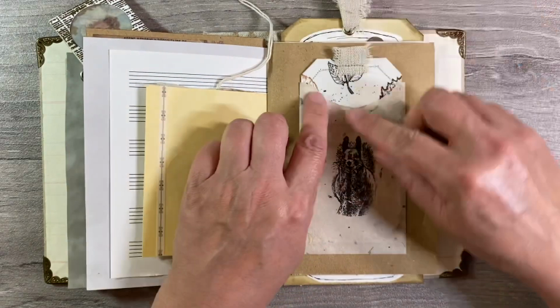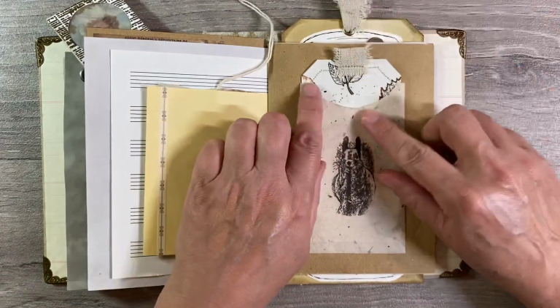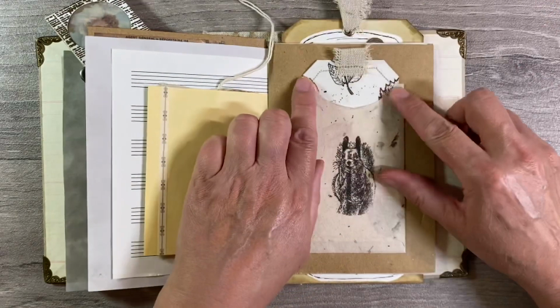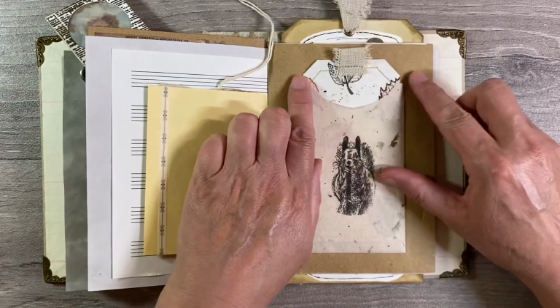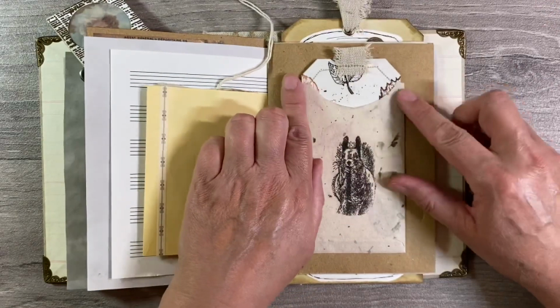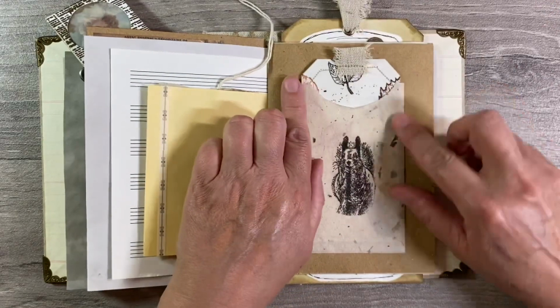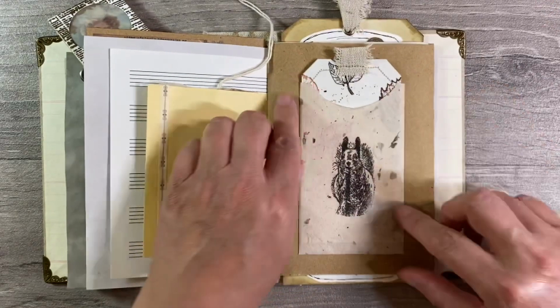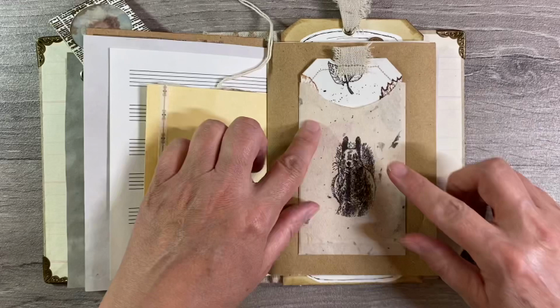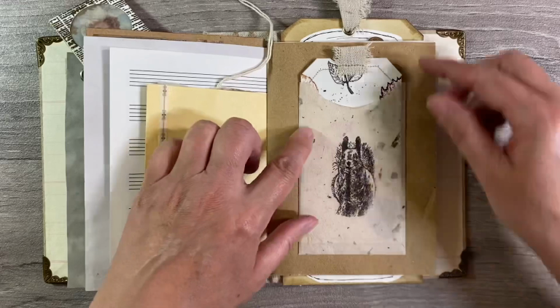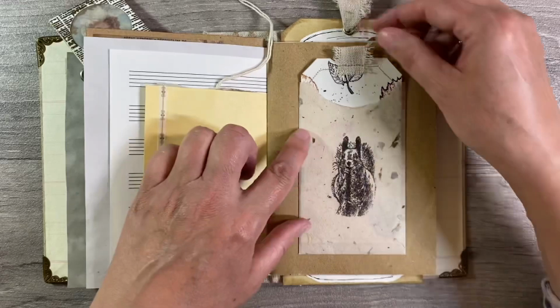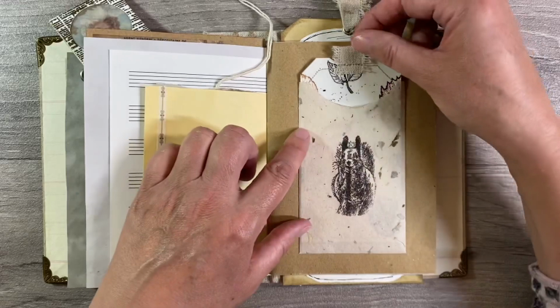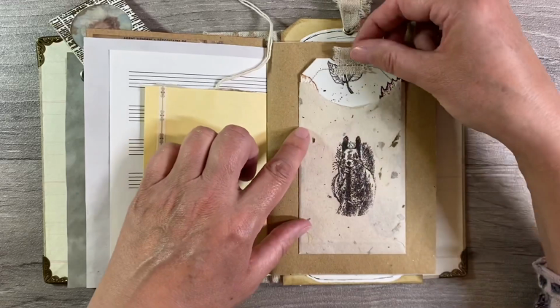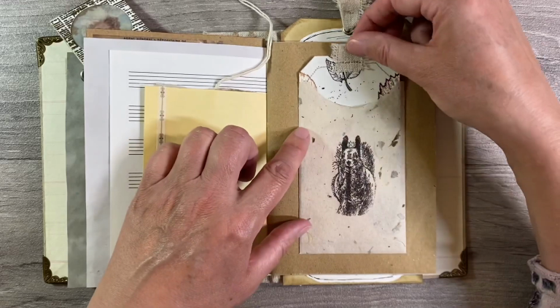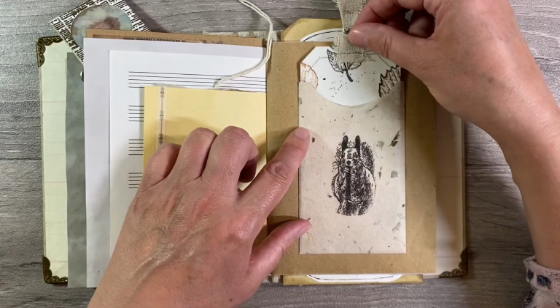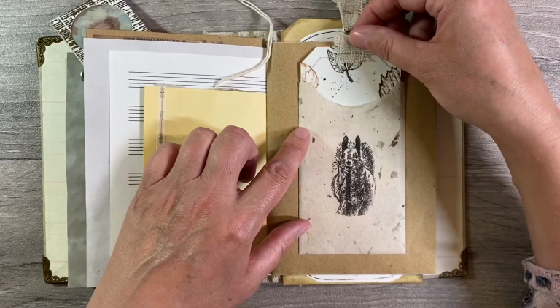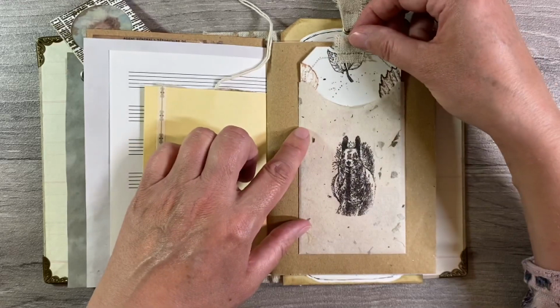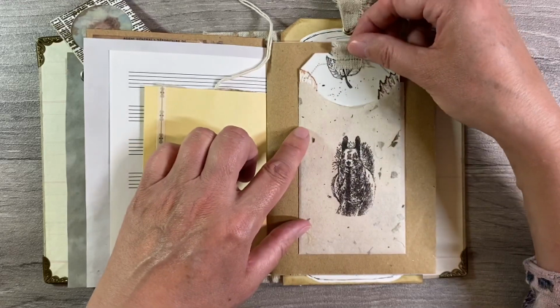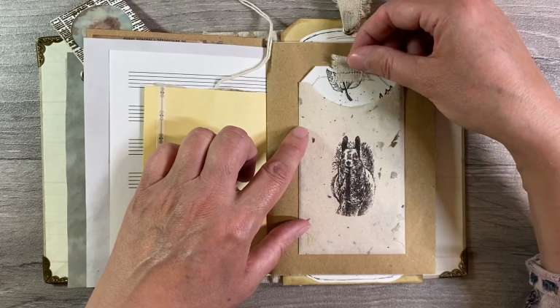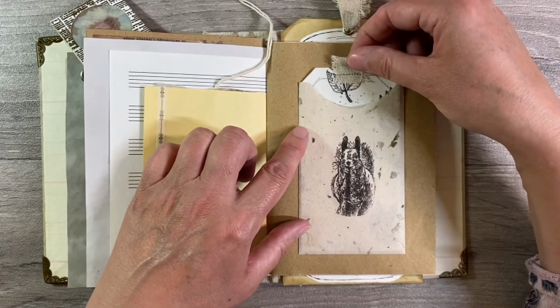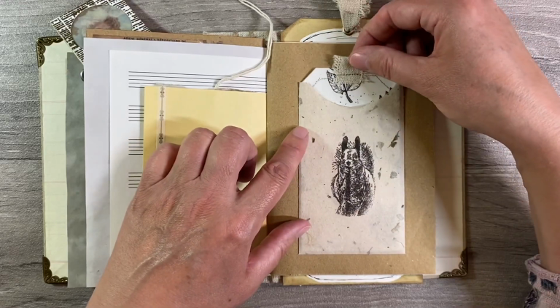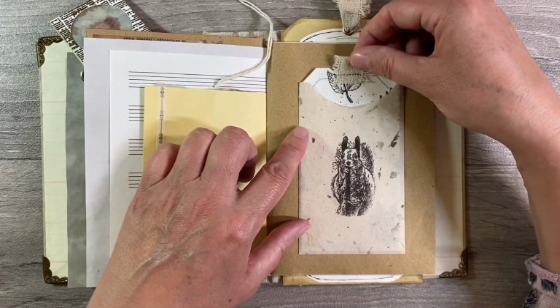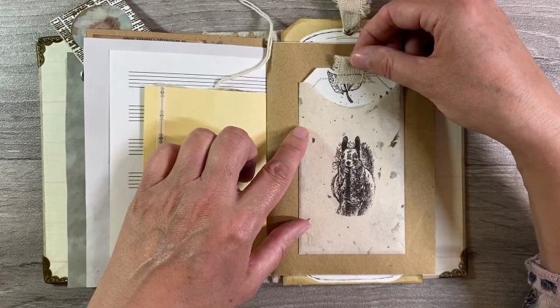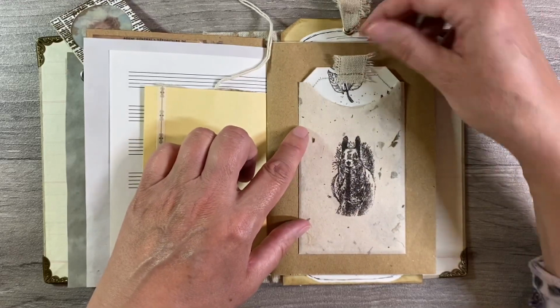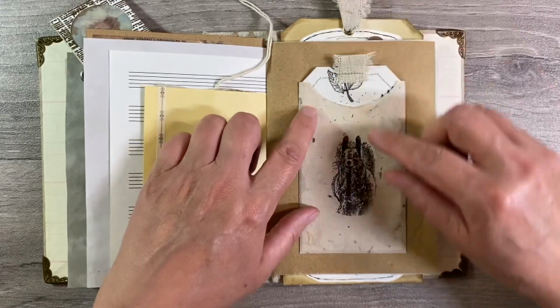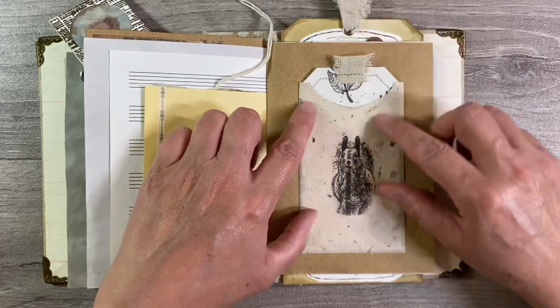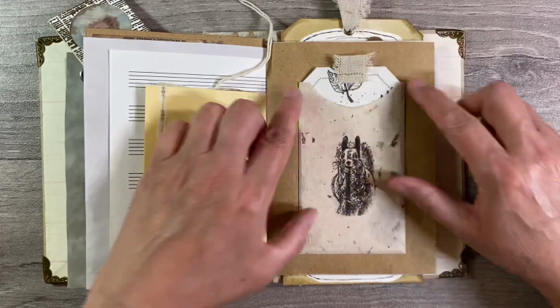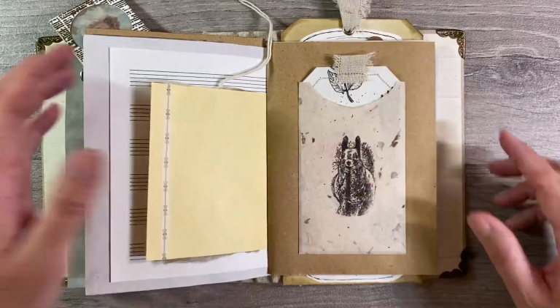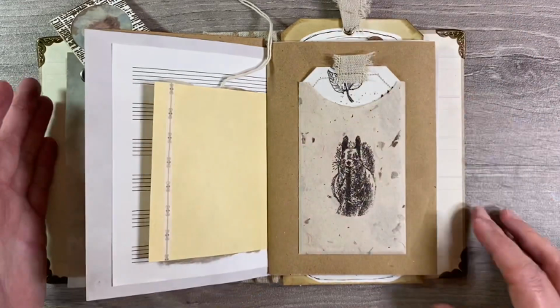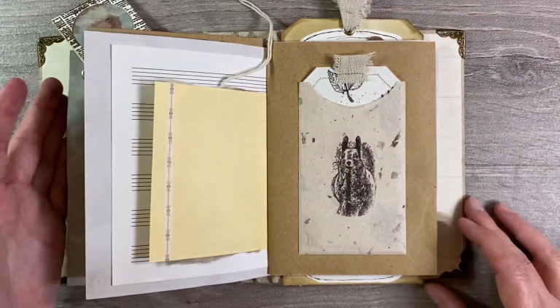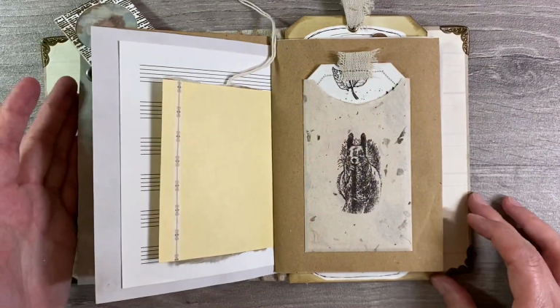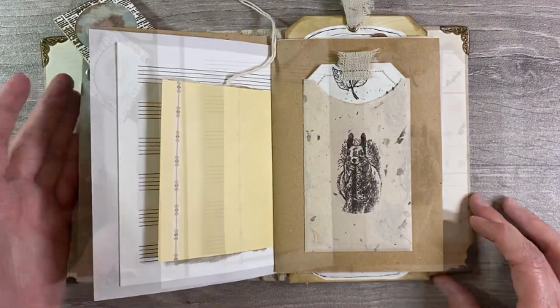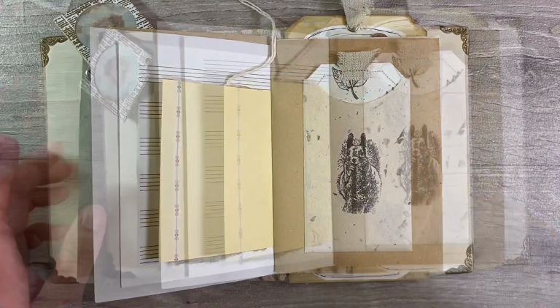I'll just use the pokey tool to pull this sticker away from its backing and pop that down there just like that. That's just a nice amount of detail - very simplistic but it's a nice touch. And I'm just going to very carefully pop my tag inside. I really like how that looks, just the right size as well.